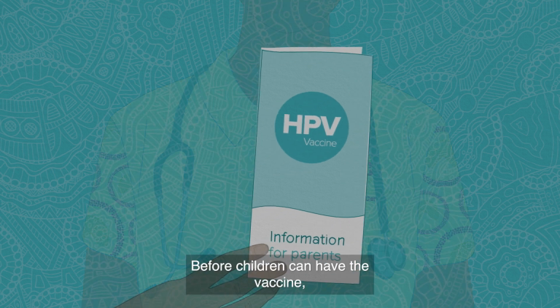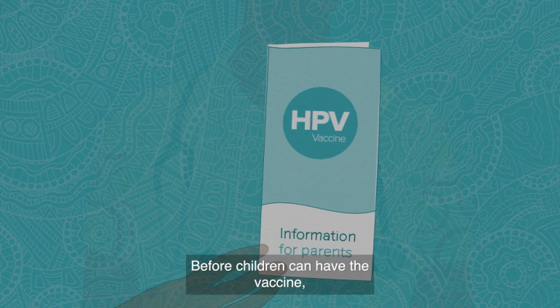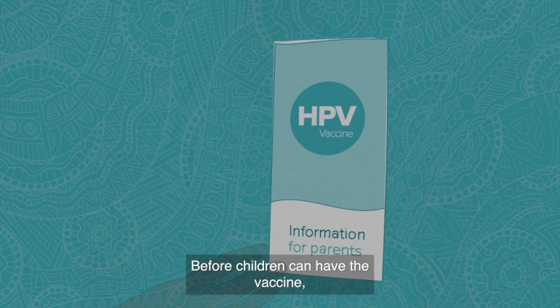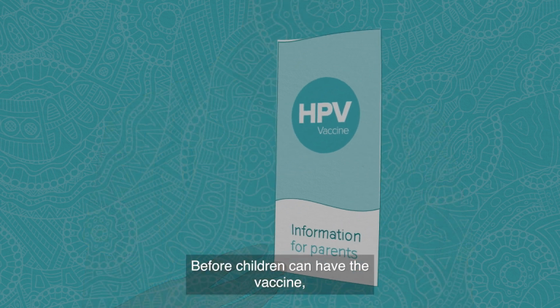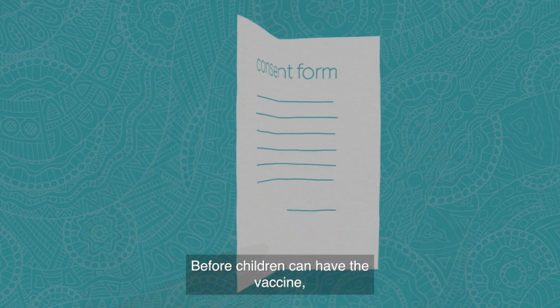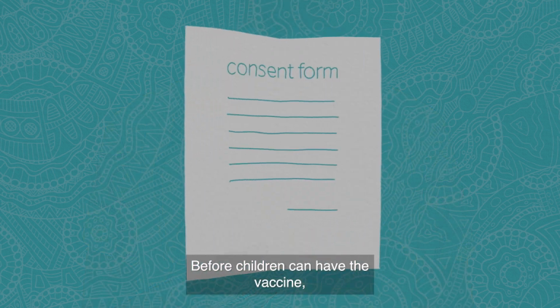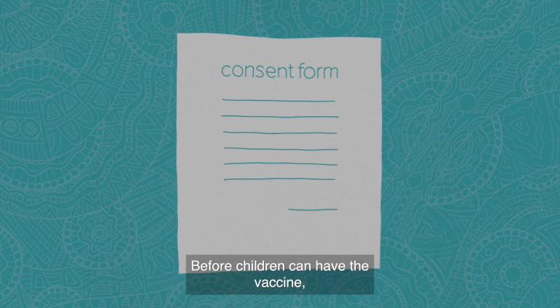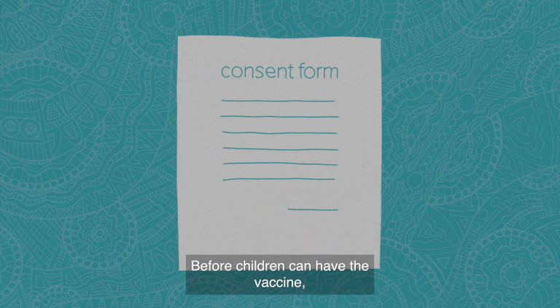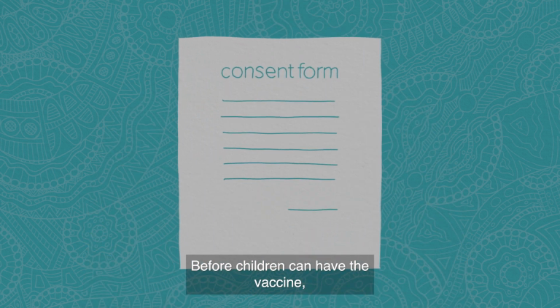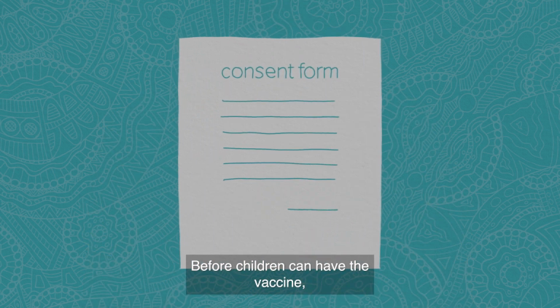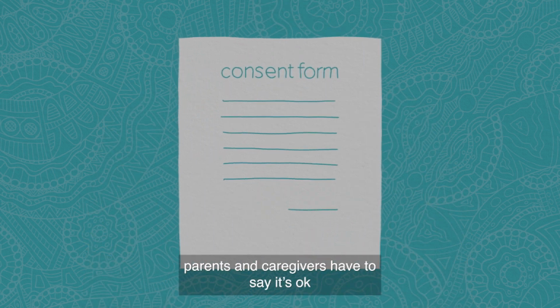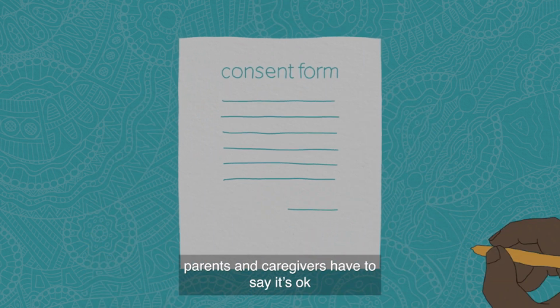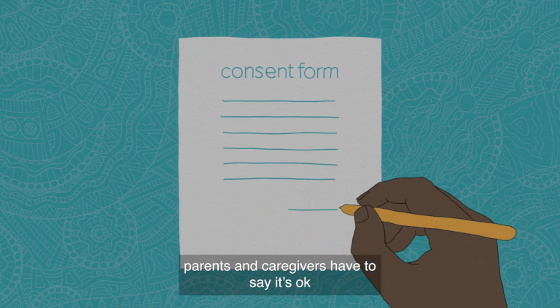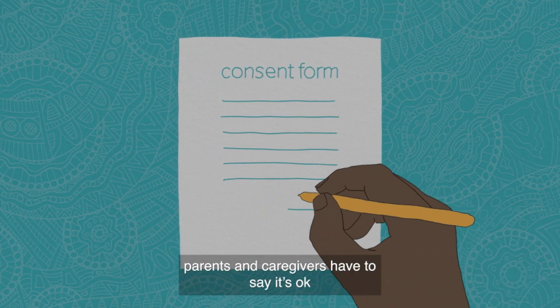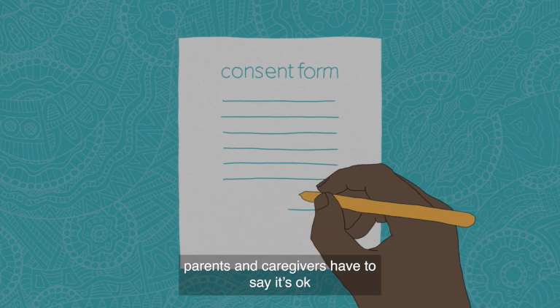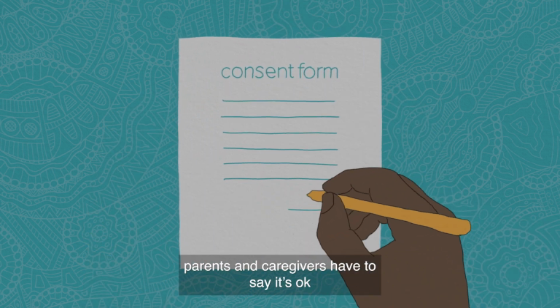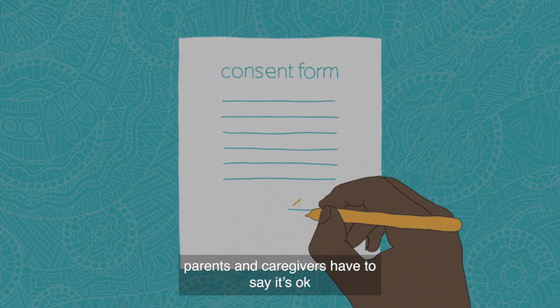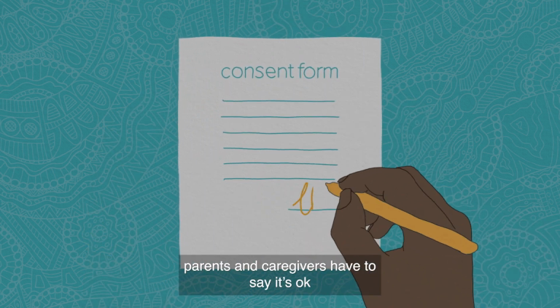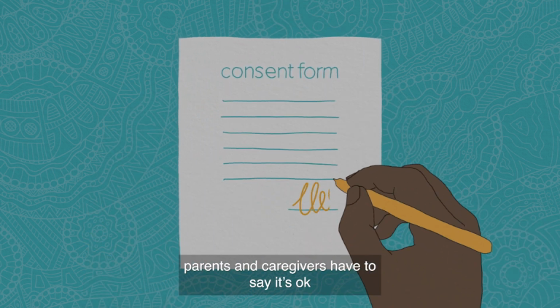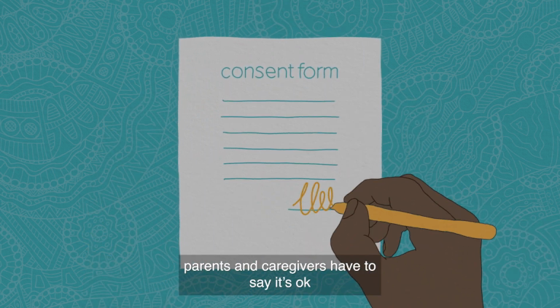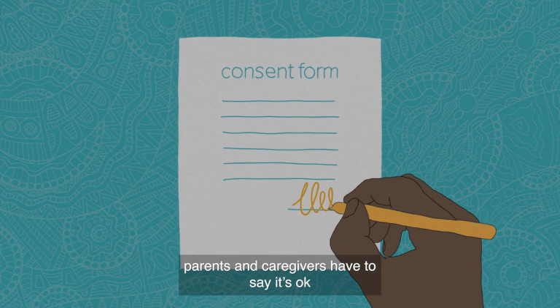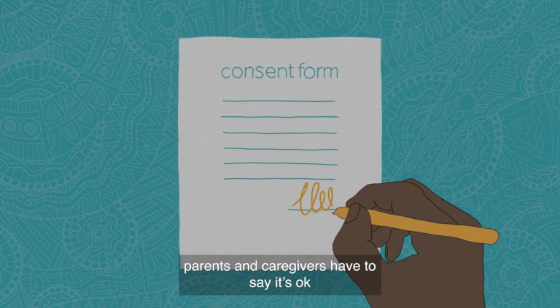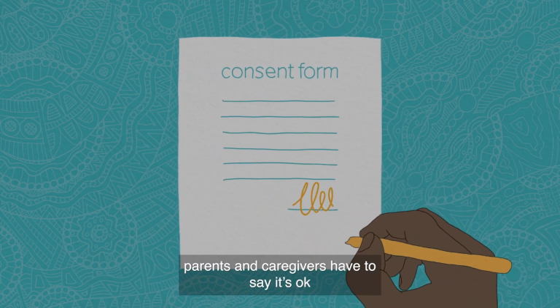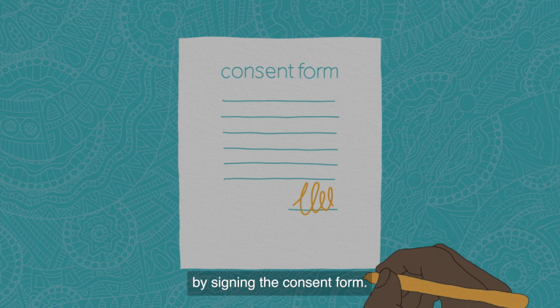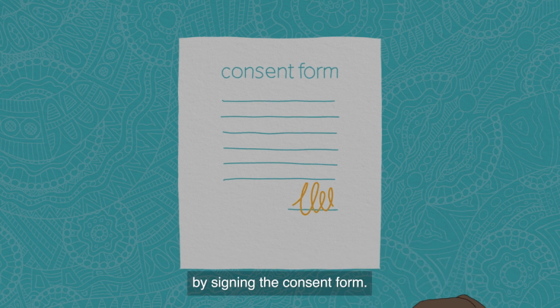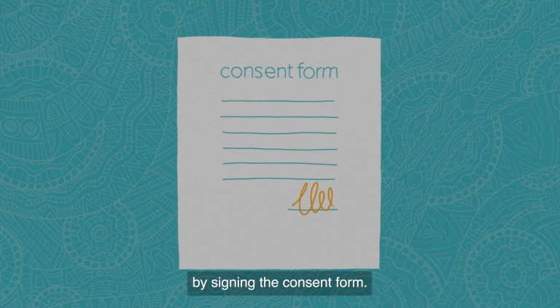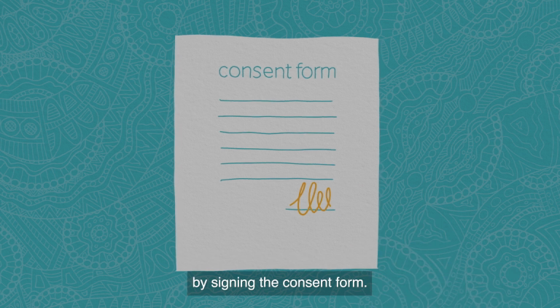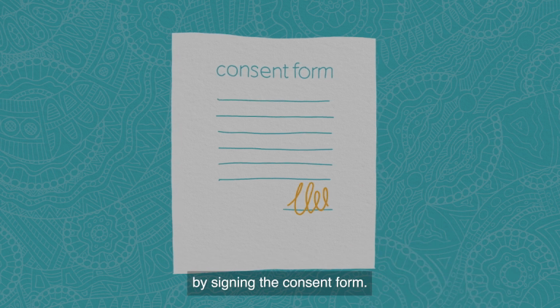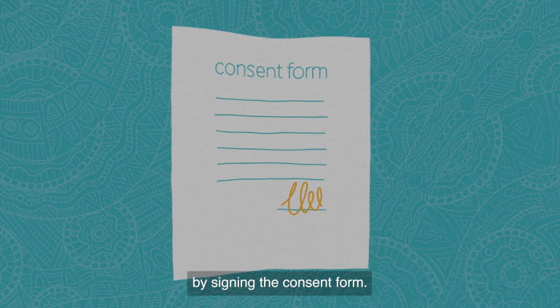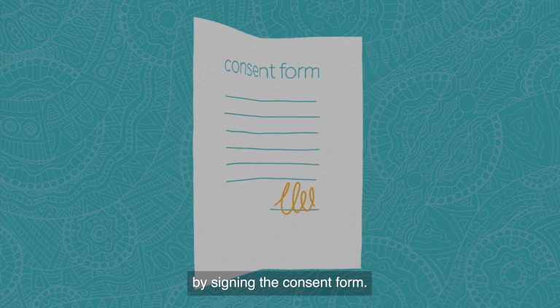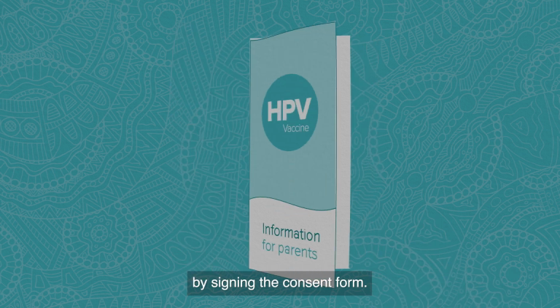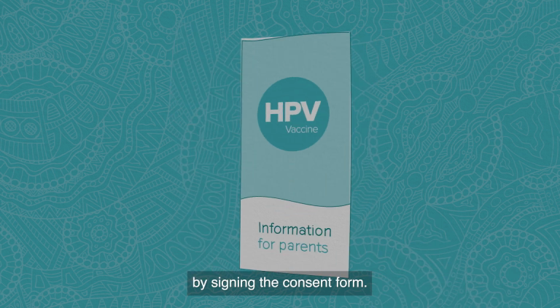Before children can have the vaccine, parents and caregivers have to say it's okay by signing the consent form.